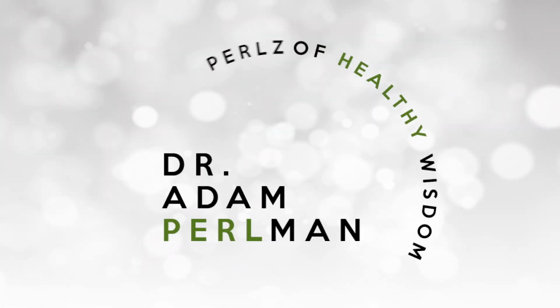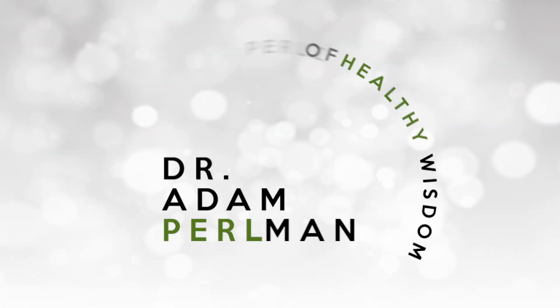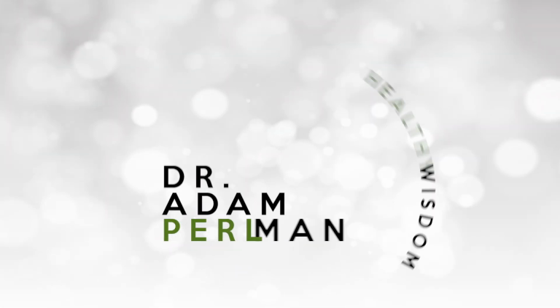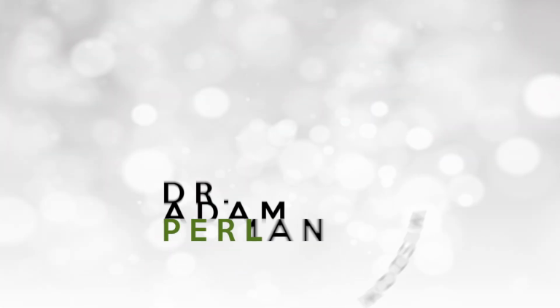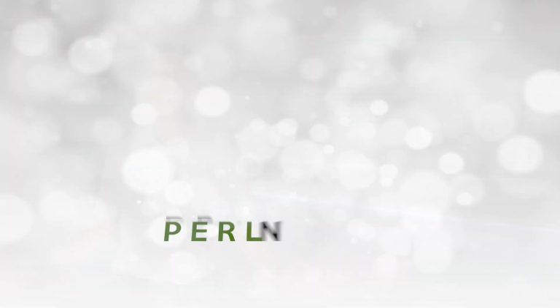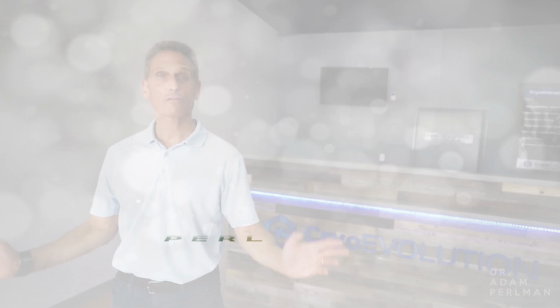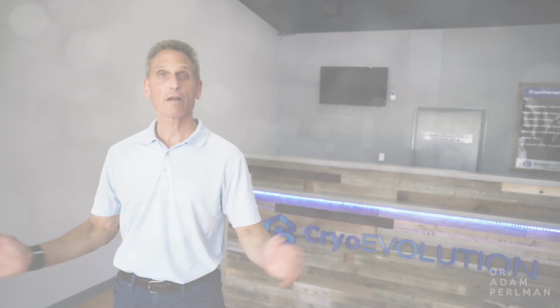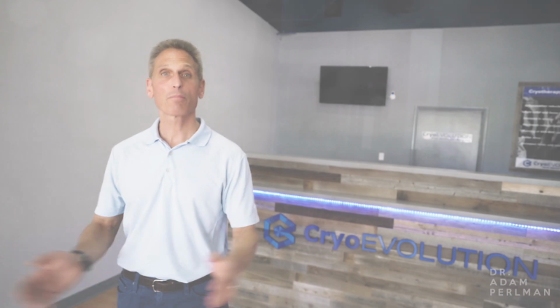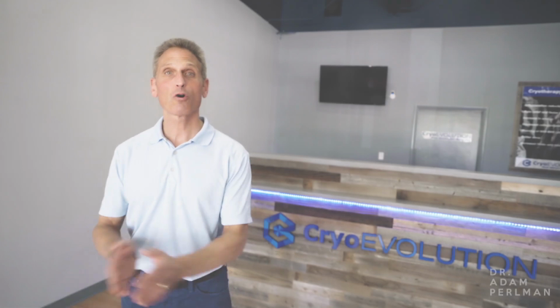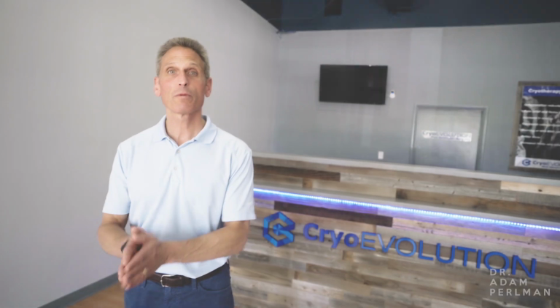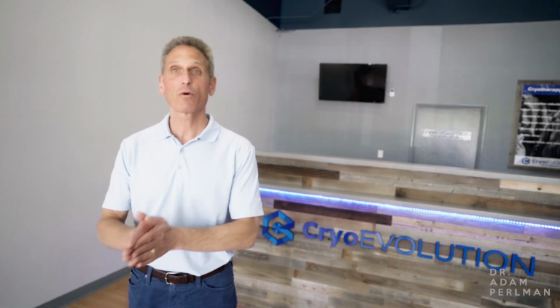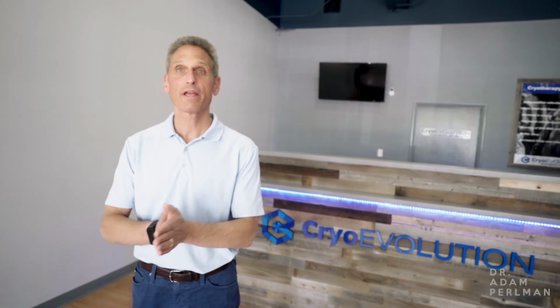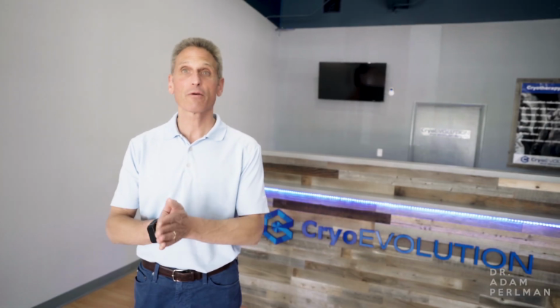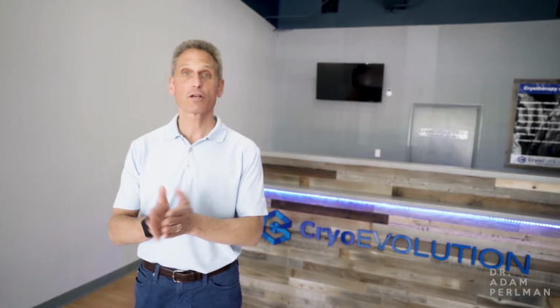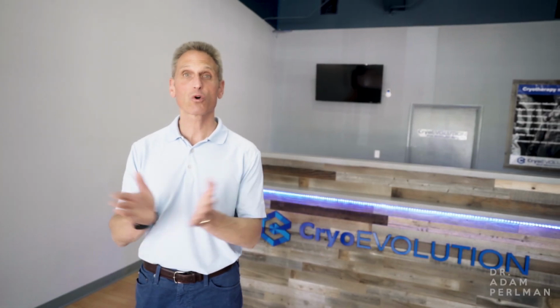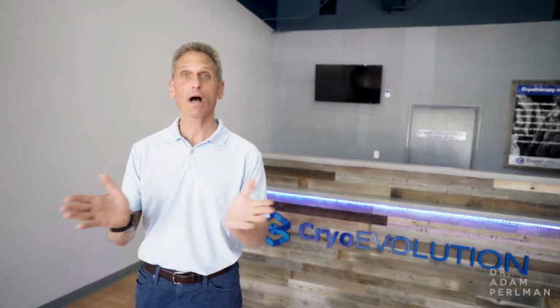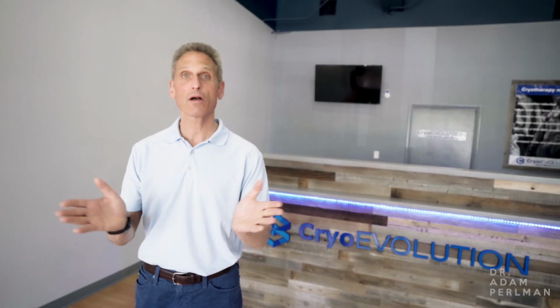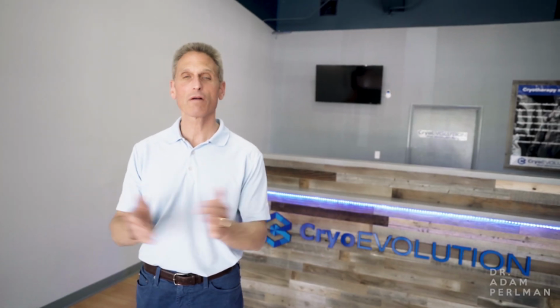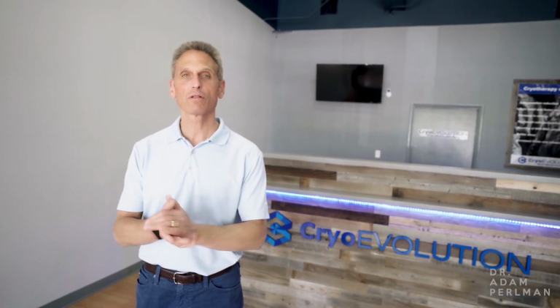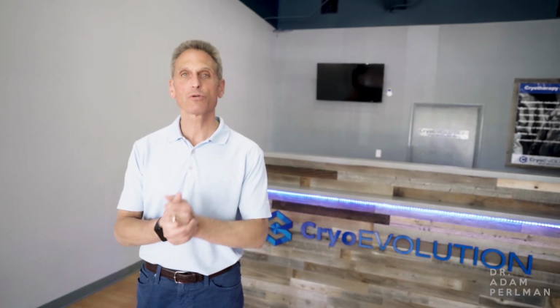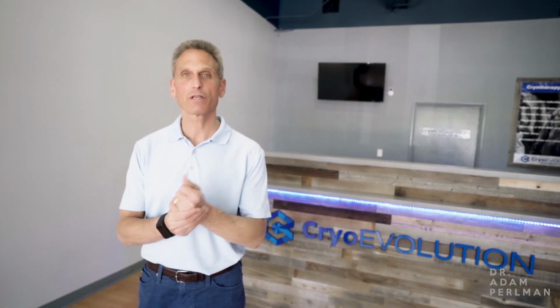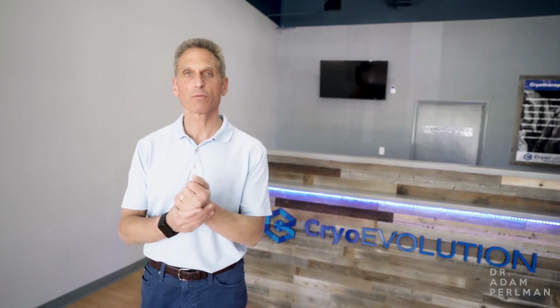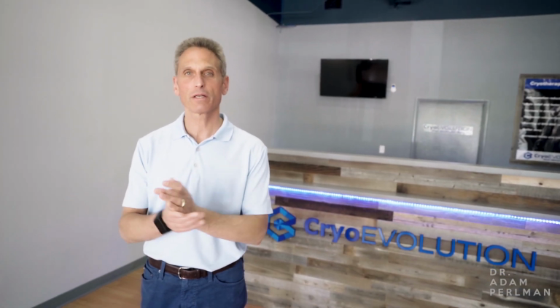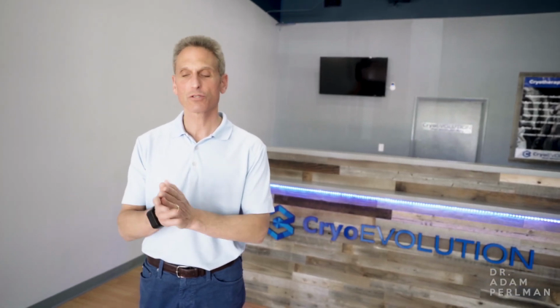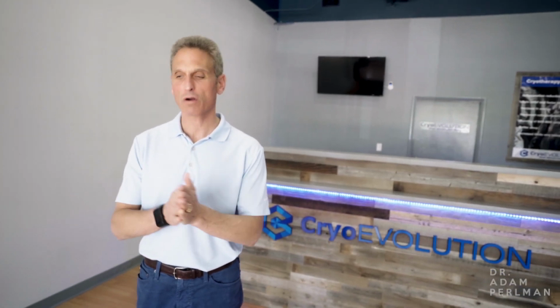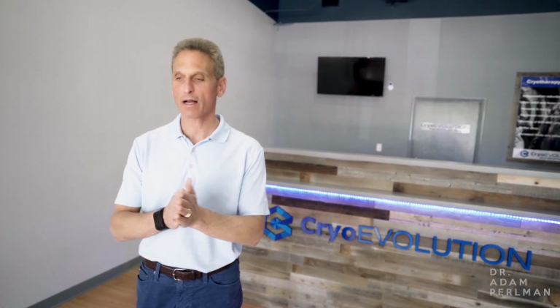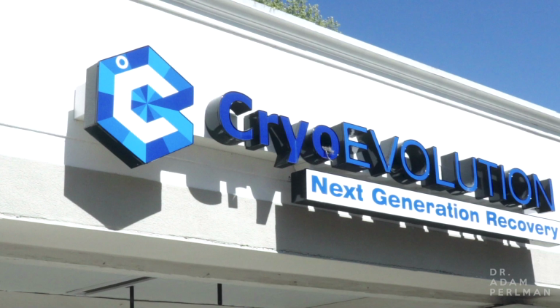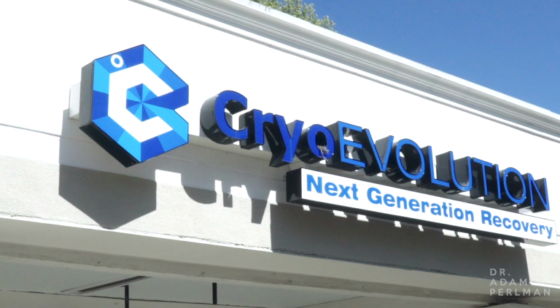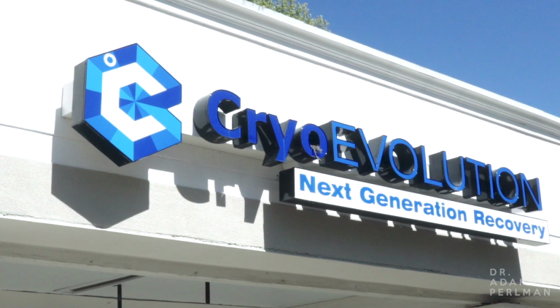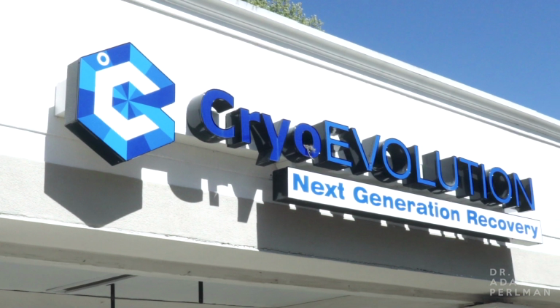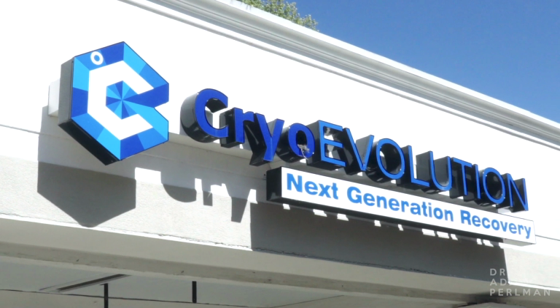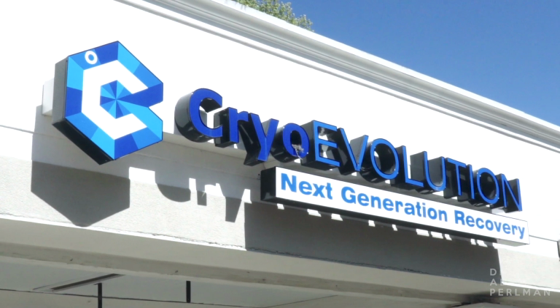Hi, it's Dr. Adam Perlman. We're here at Cryo Evolution. We're going to try cryotherapy.